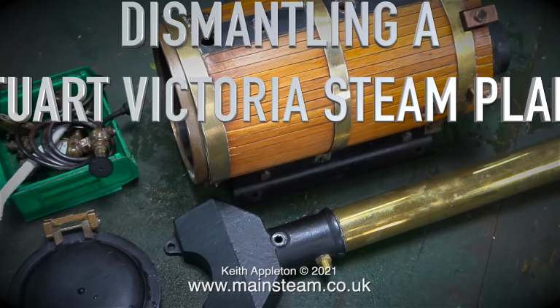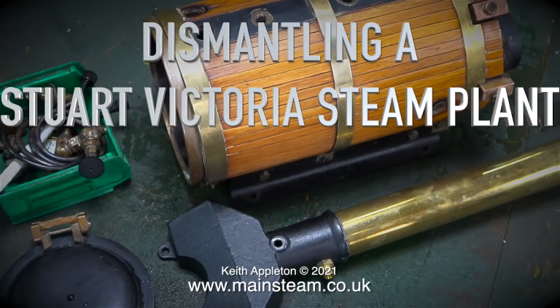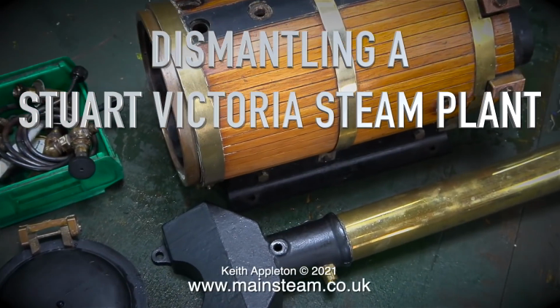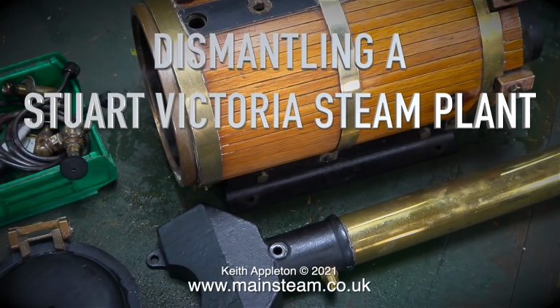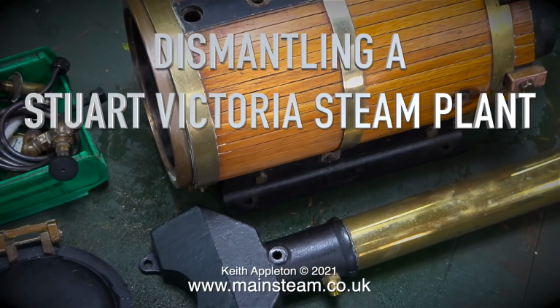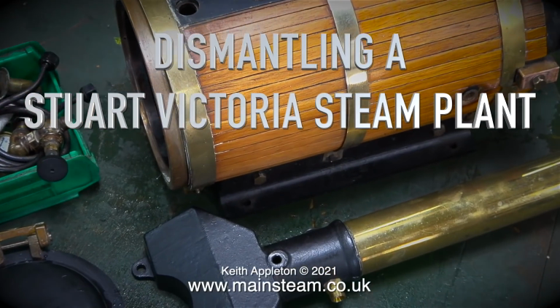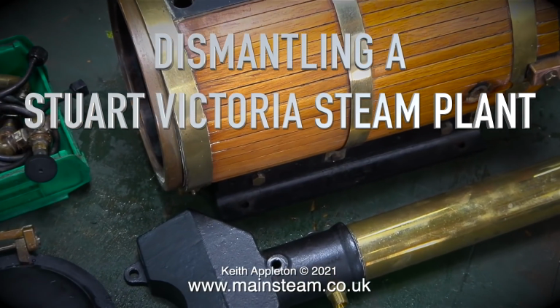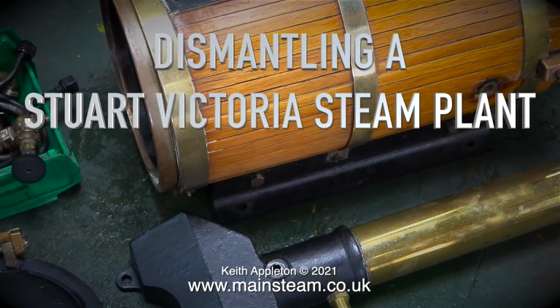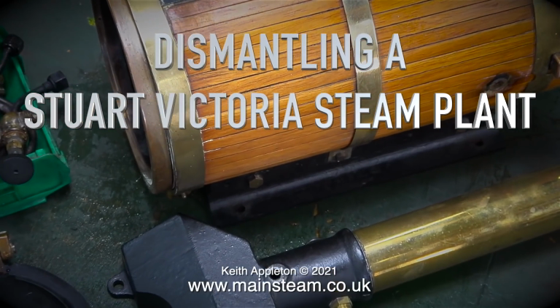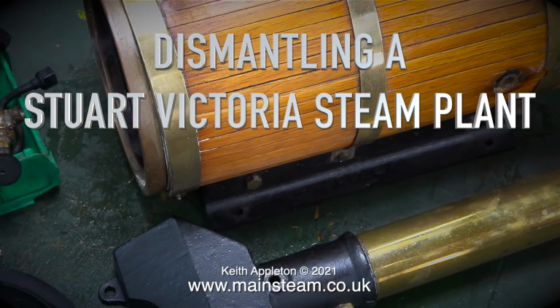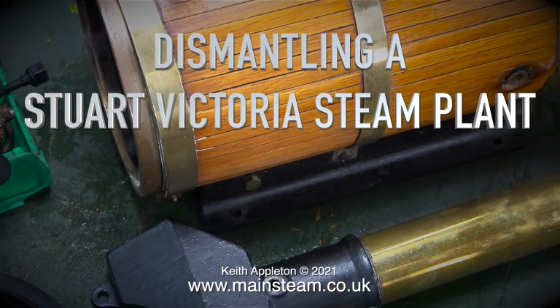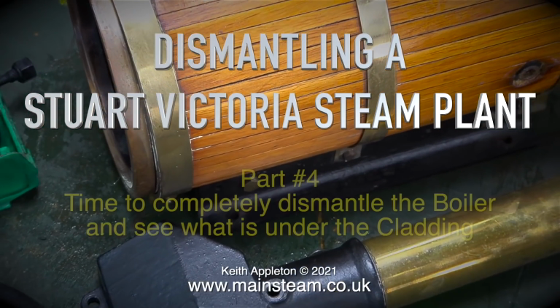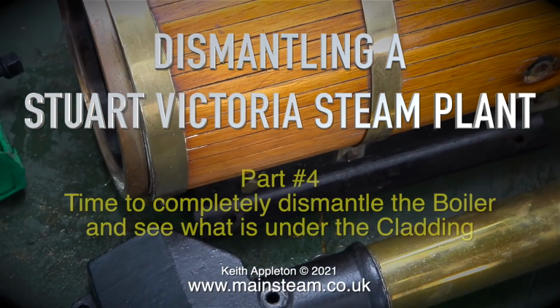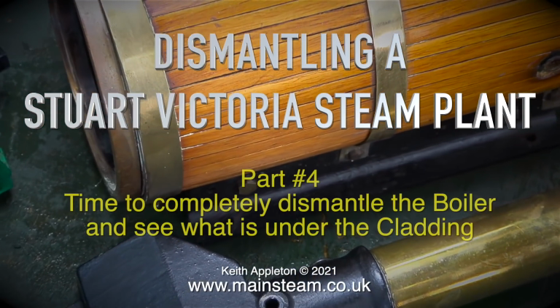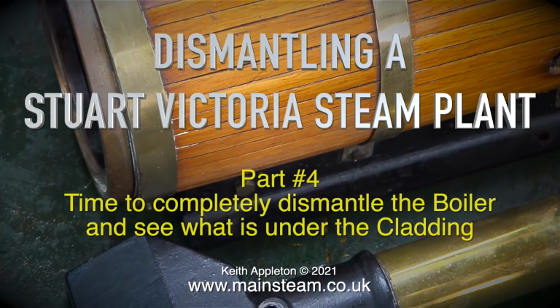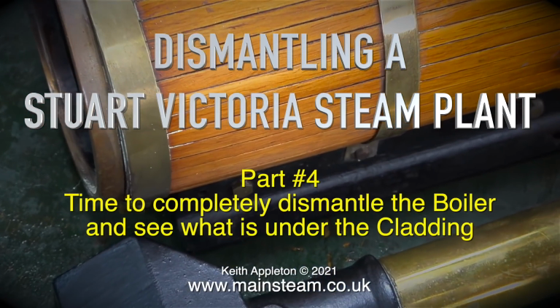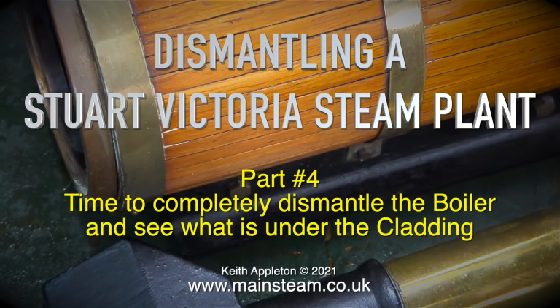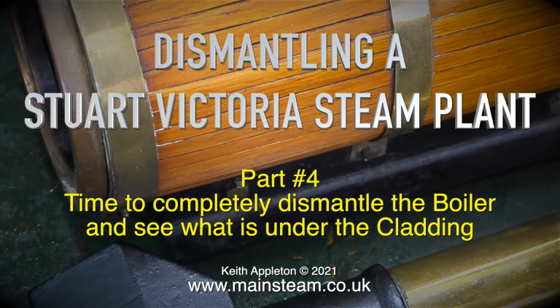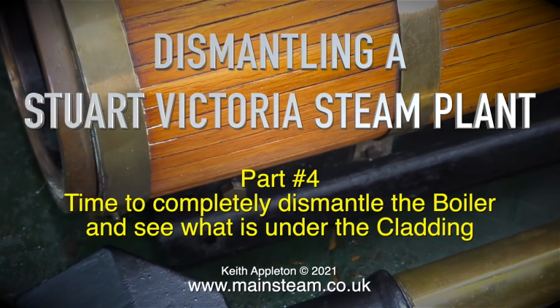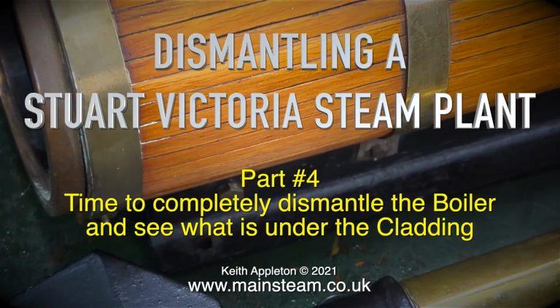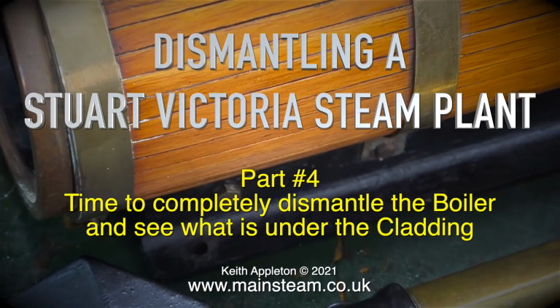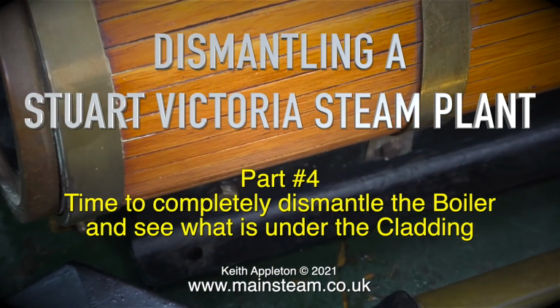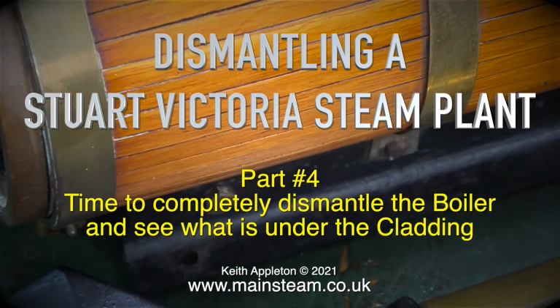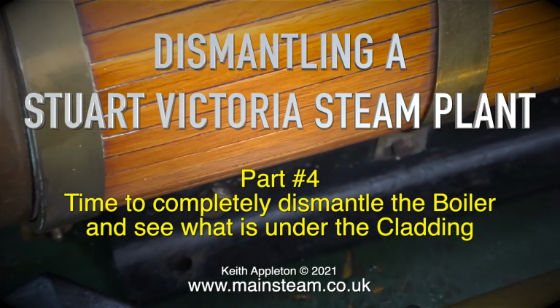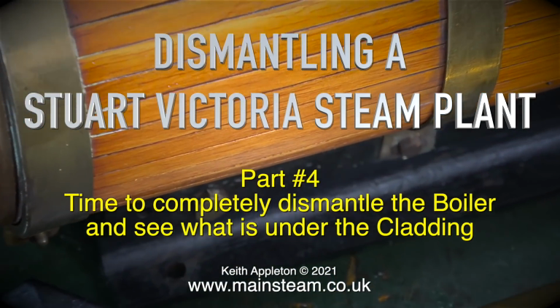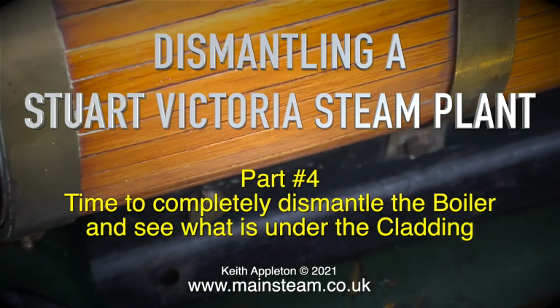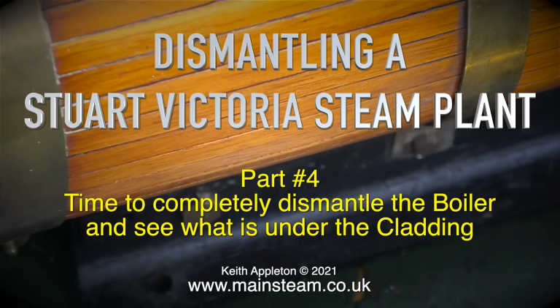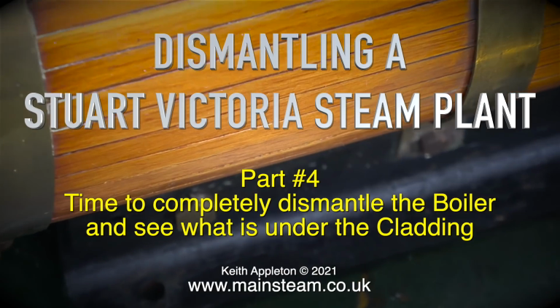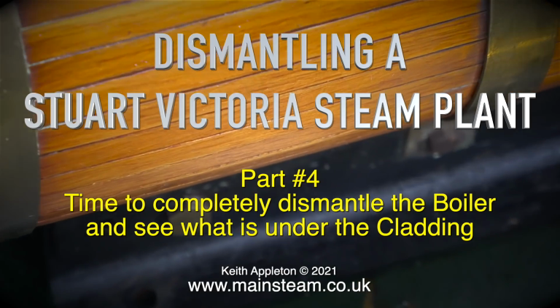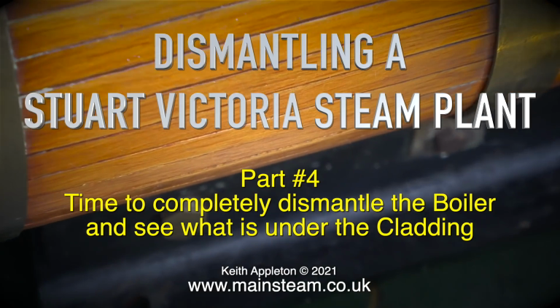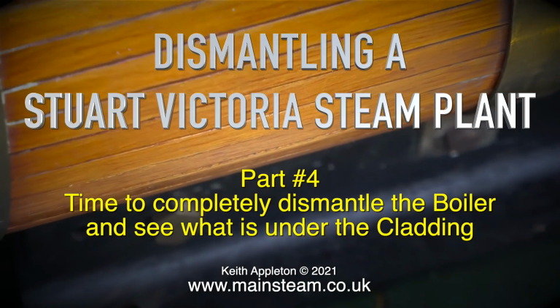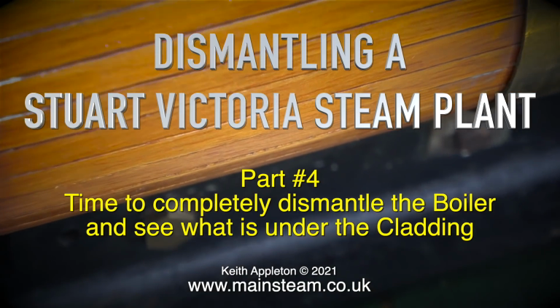Dismantling a Stoke Victoria Steam Plant, Part 4. Time to completely dismantle the boiler and see what's under the cladding.